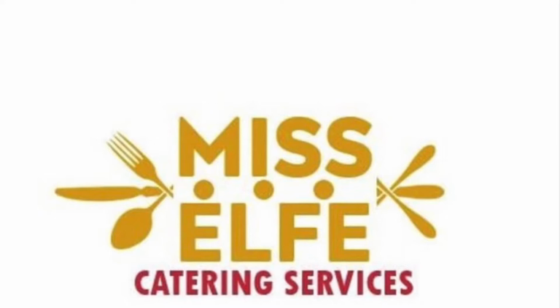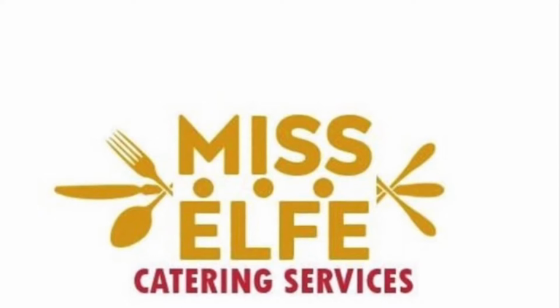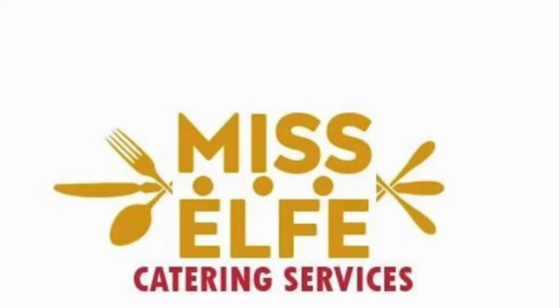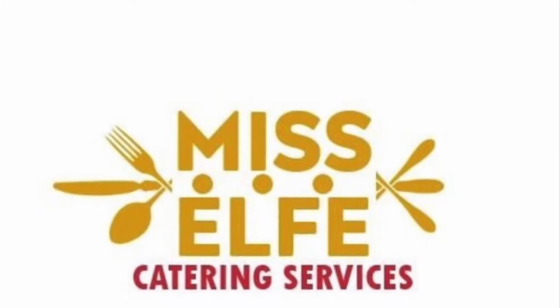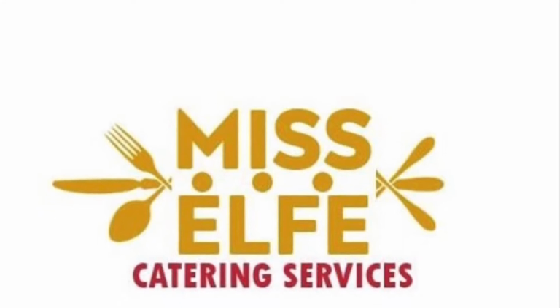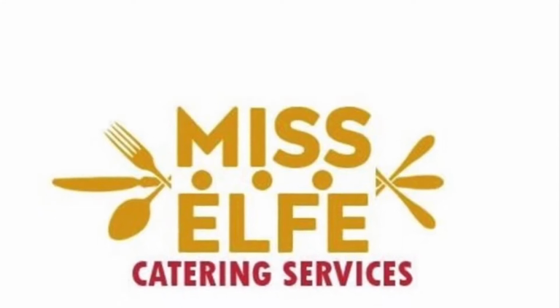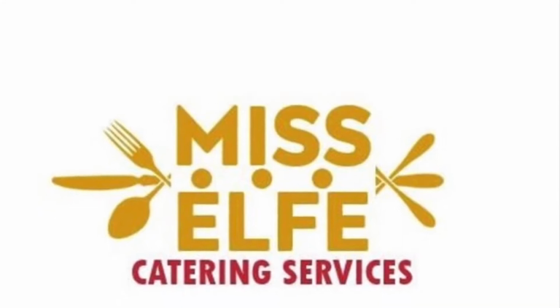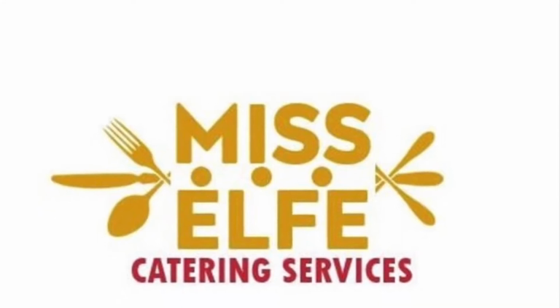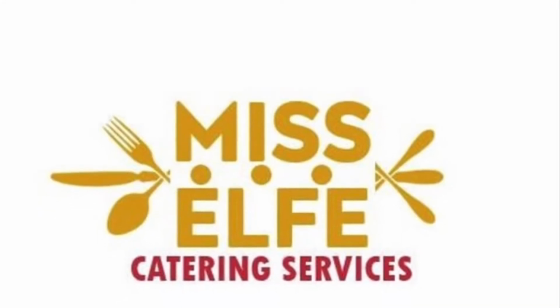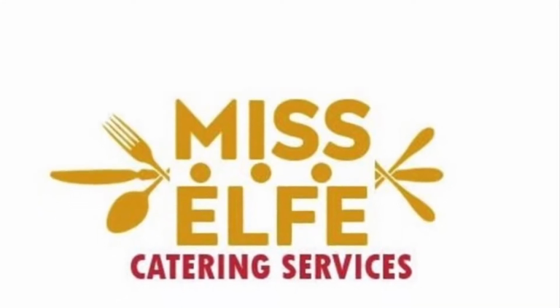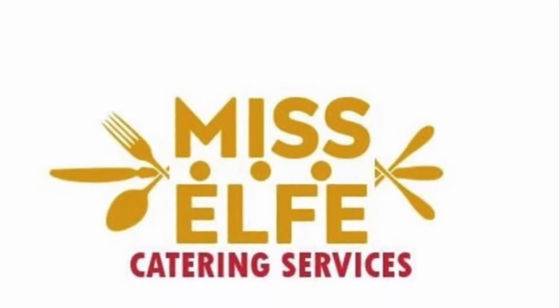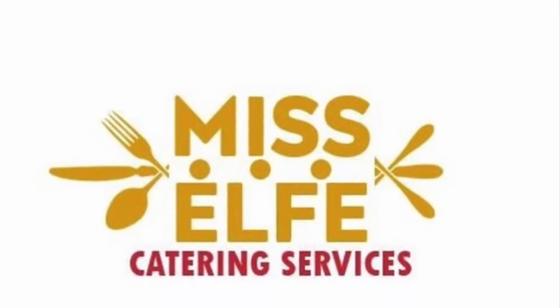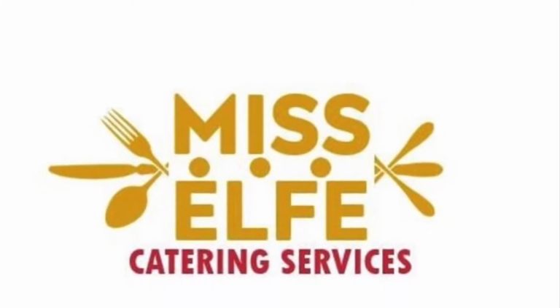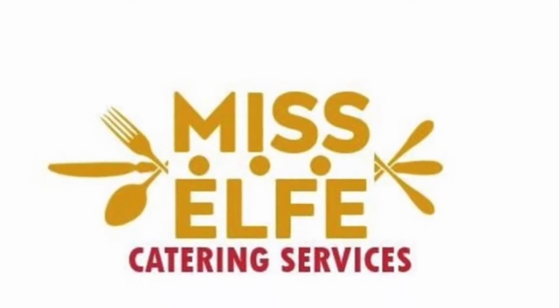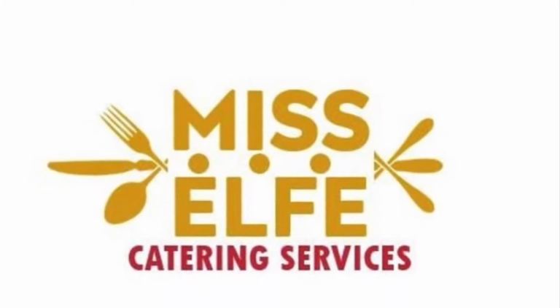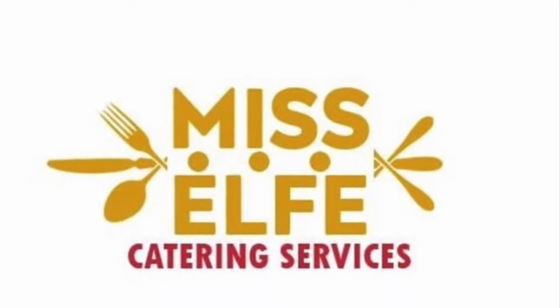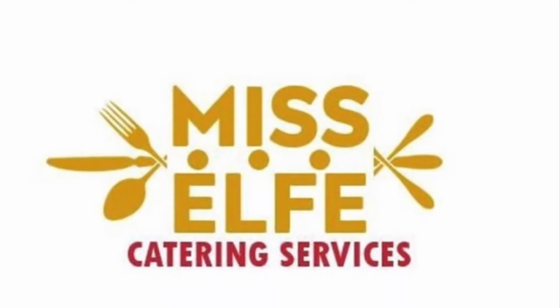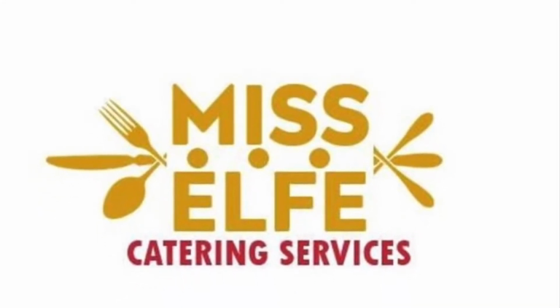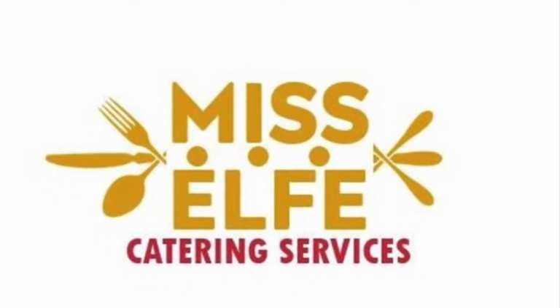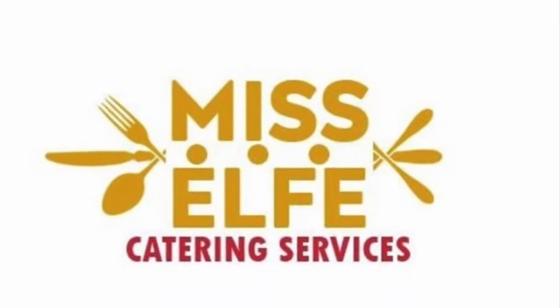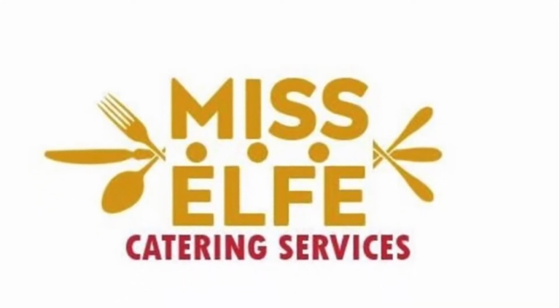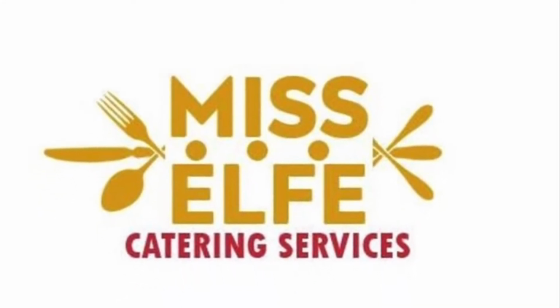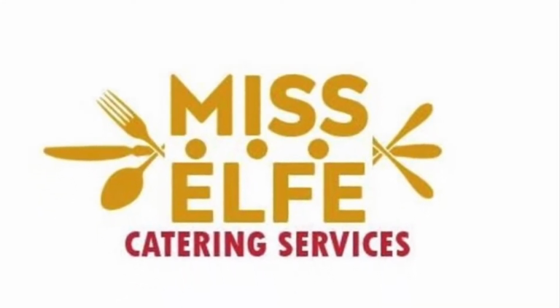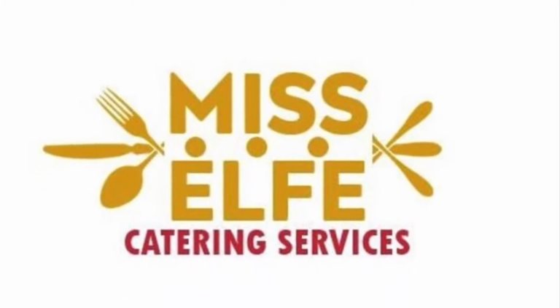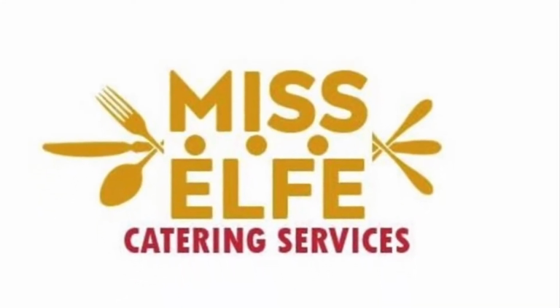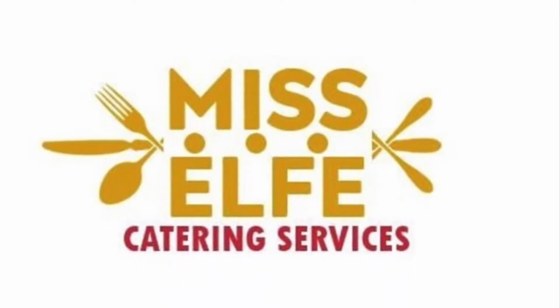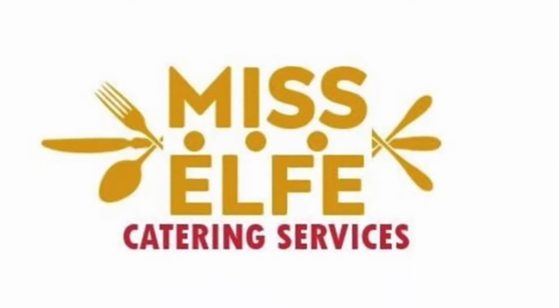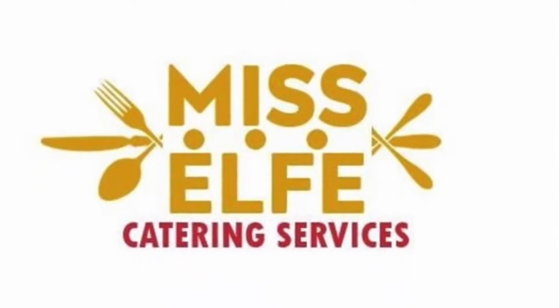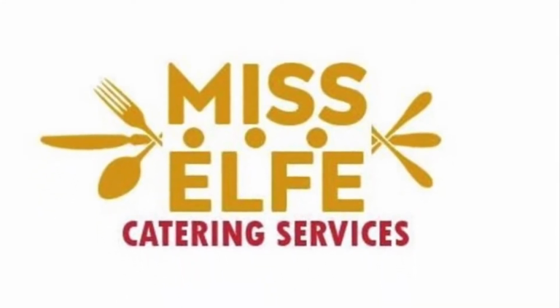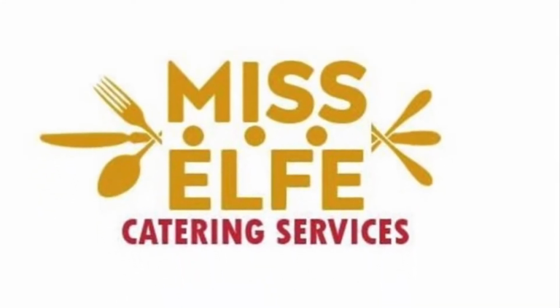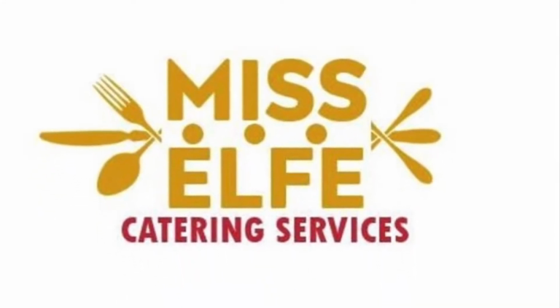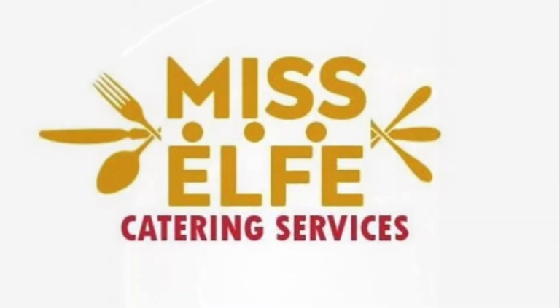Hello everyone. Today we're going to cook Ghana Jollof.